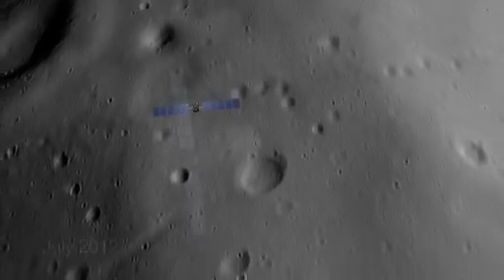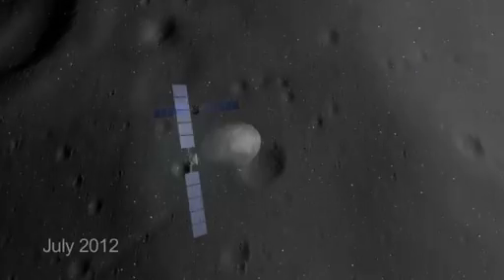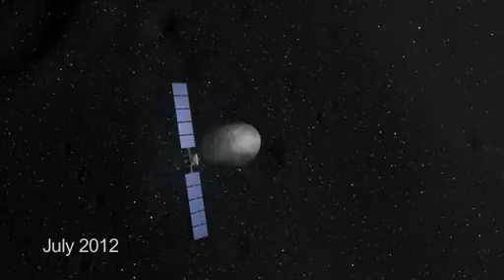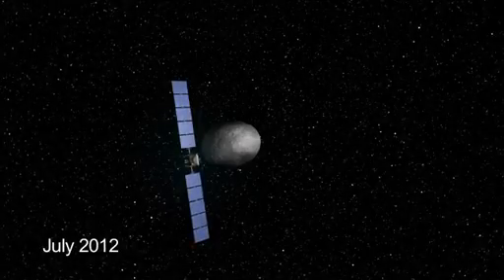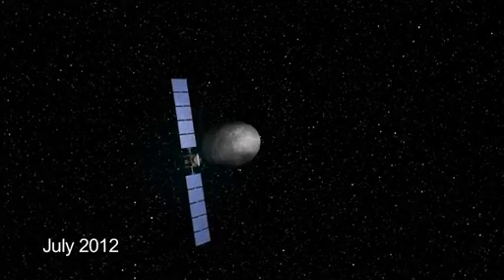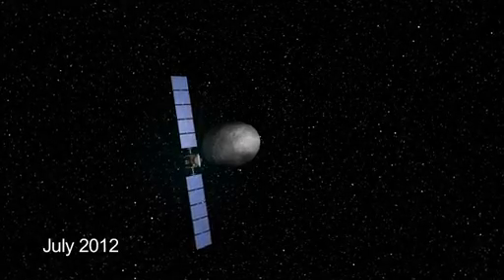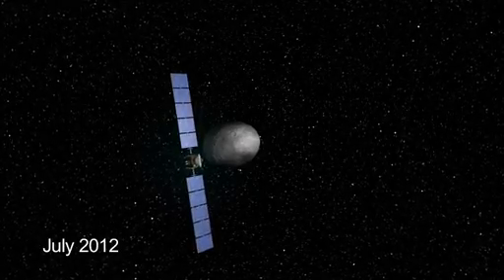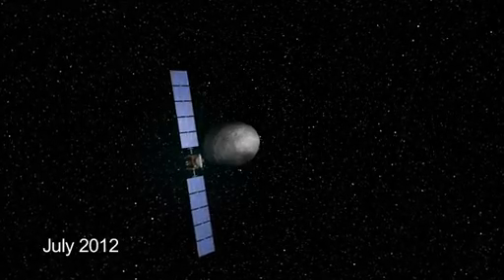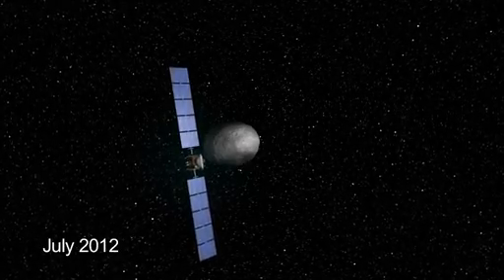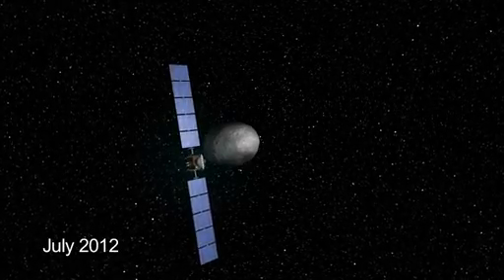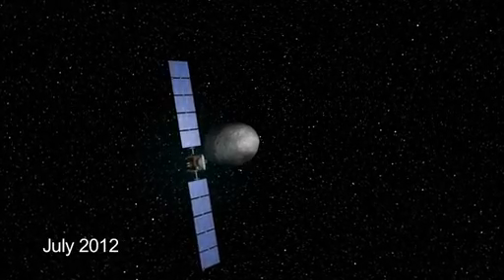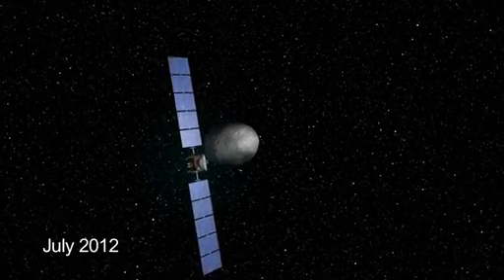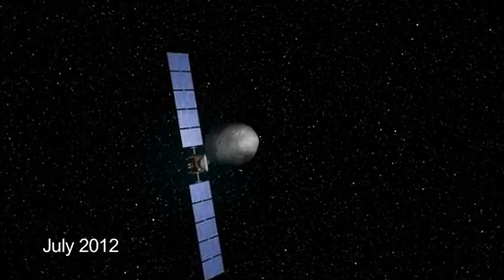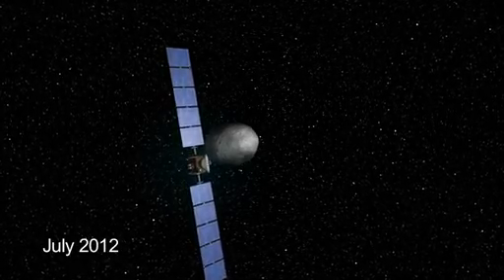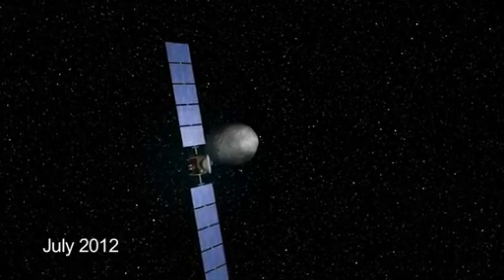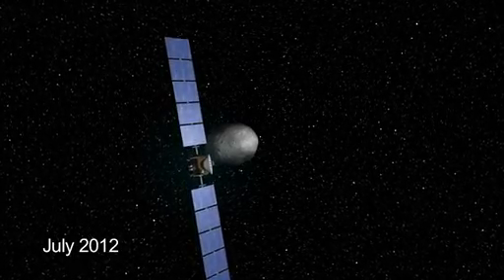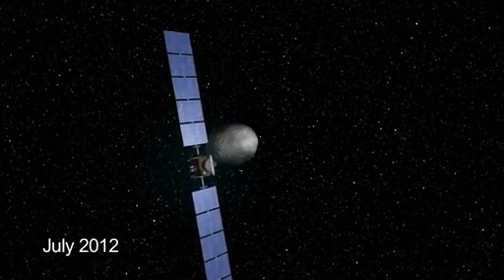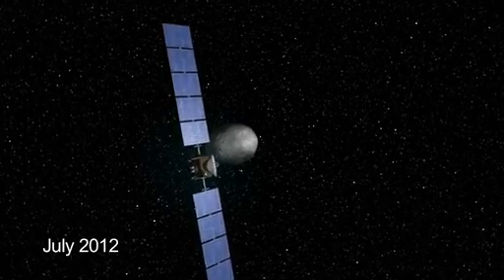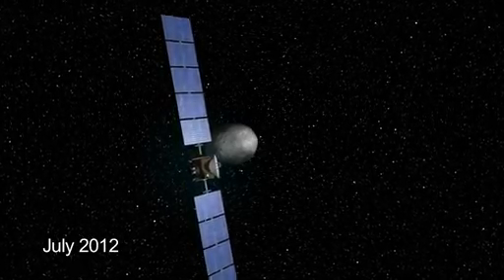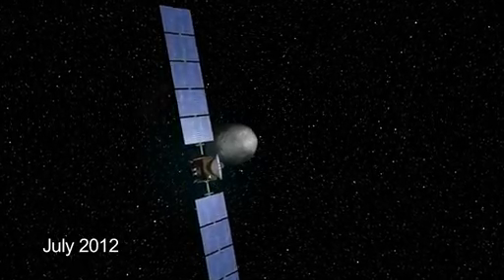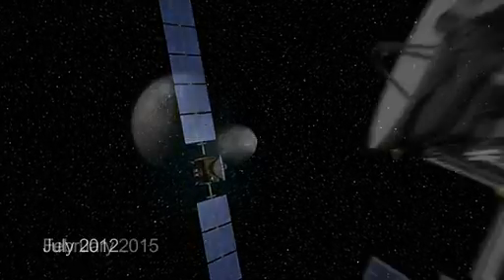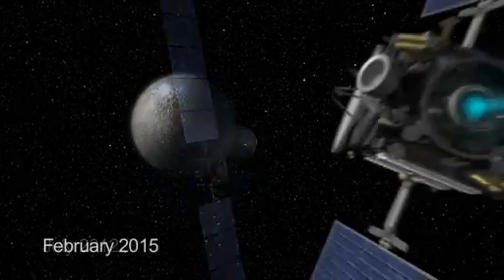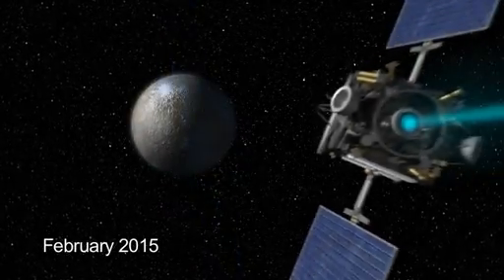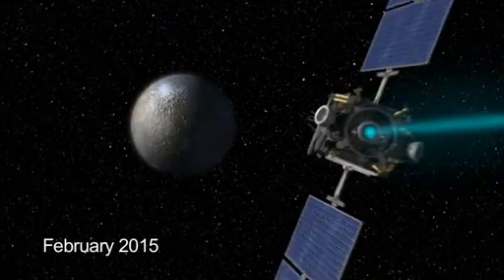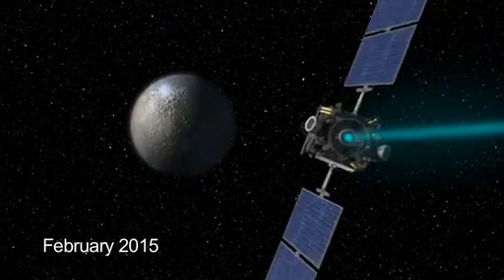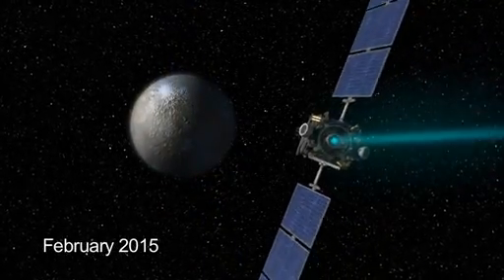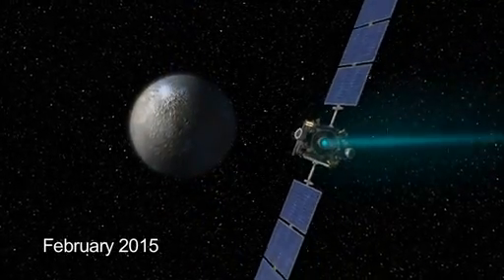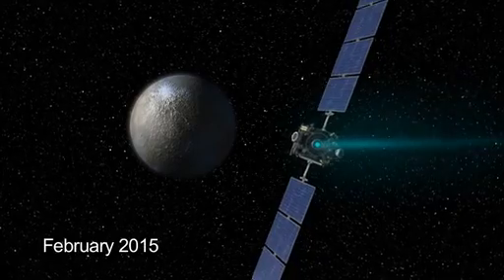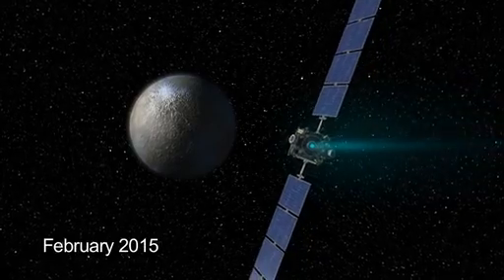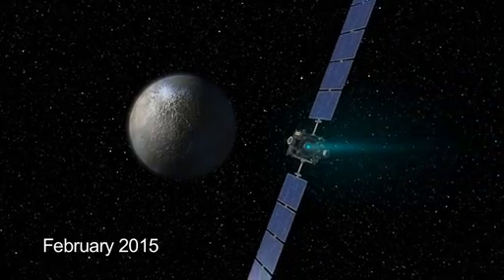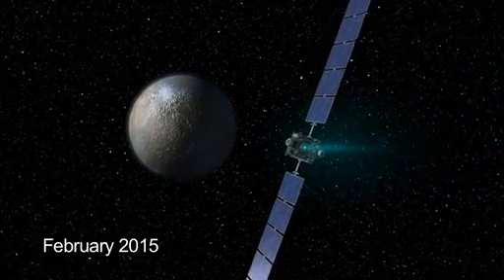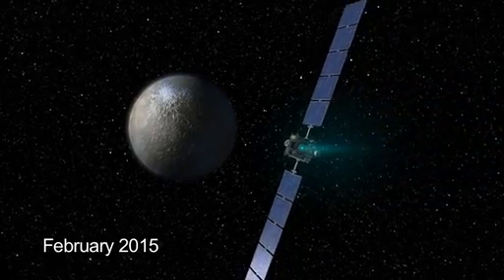The spacecraft will orbit Vesta for a year. Next July, it'll depart for the dwarf planet Ceres, arriving in February of 2015.